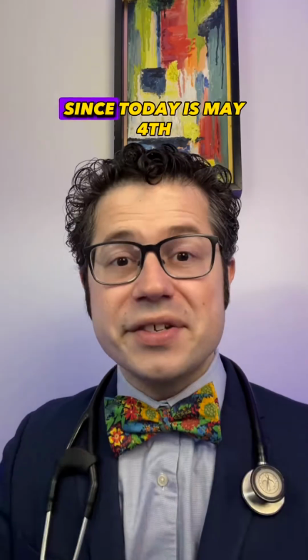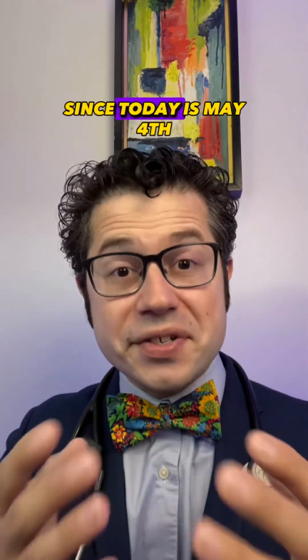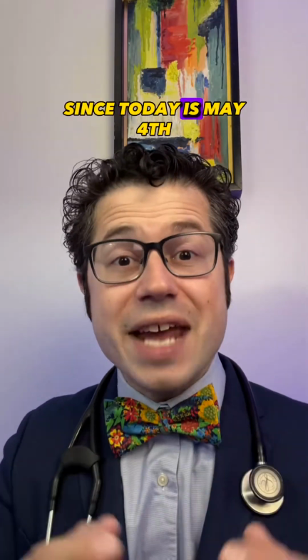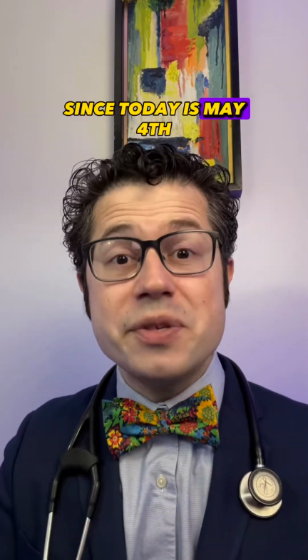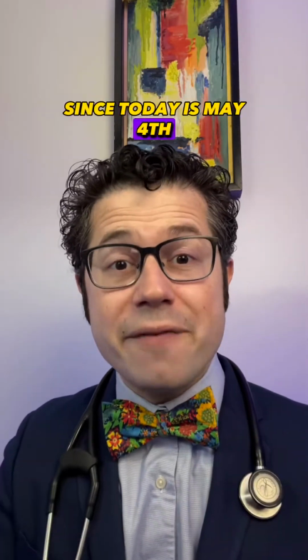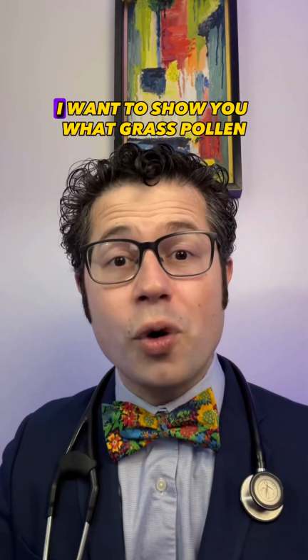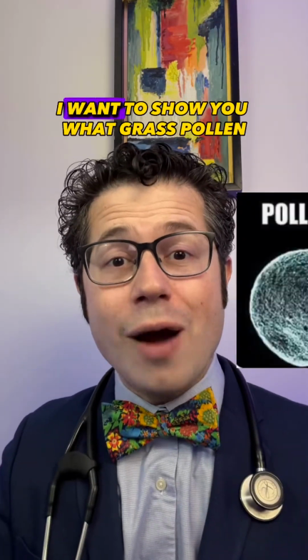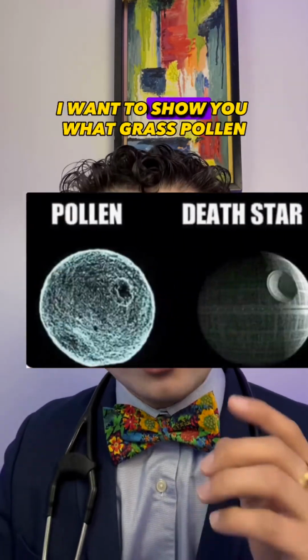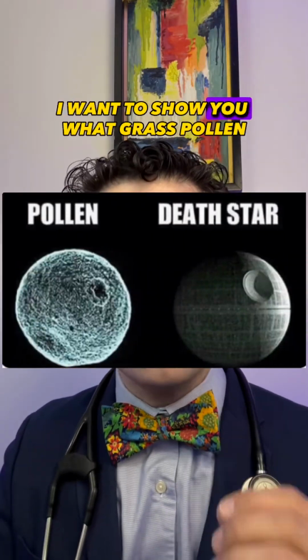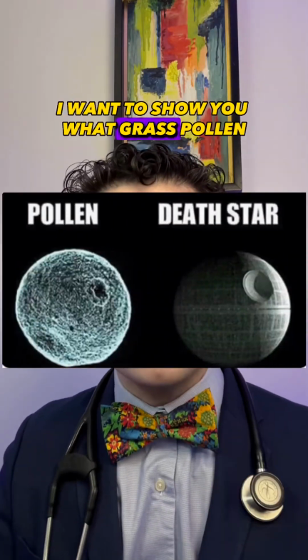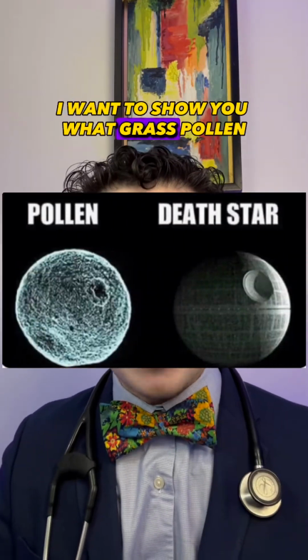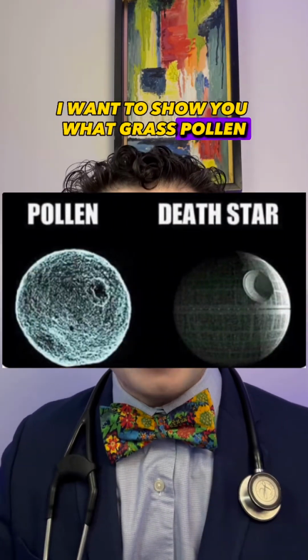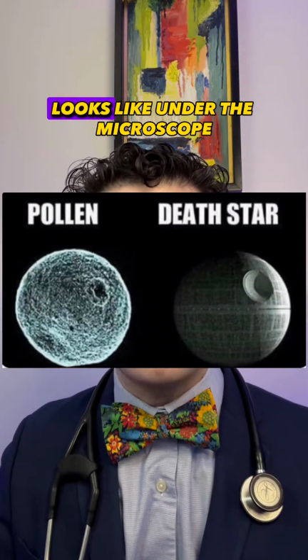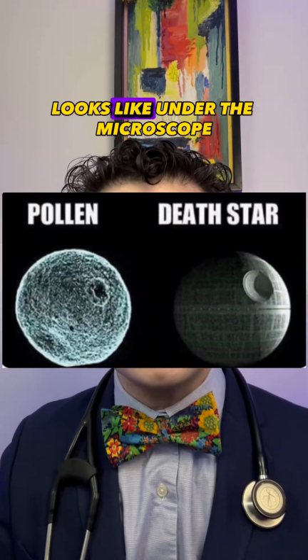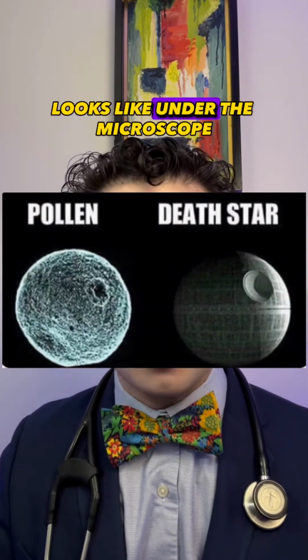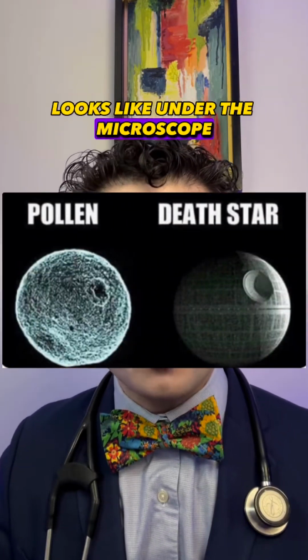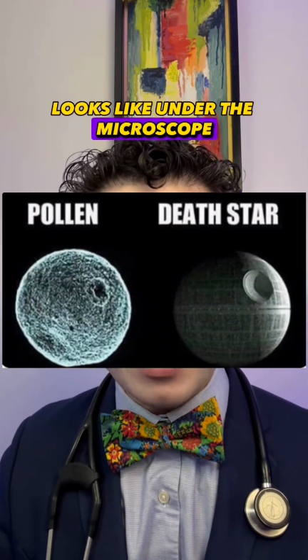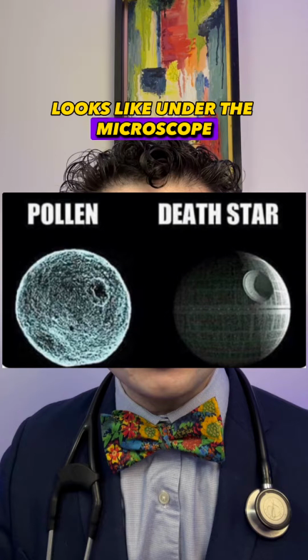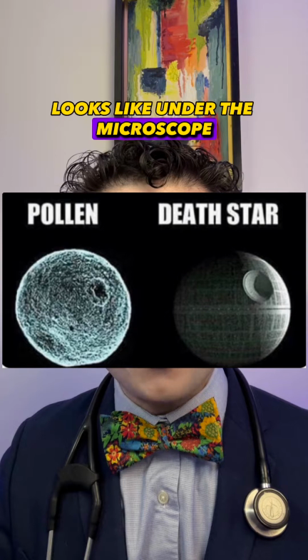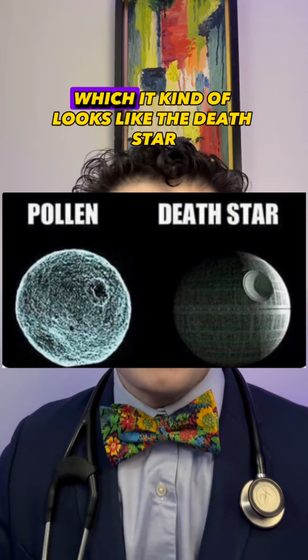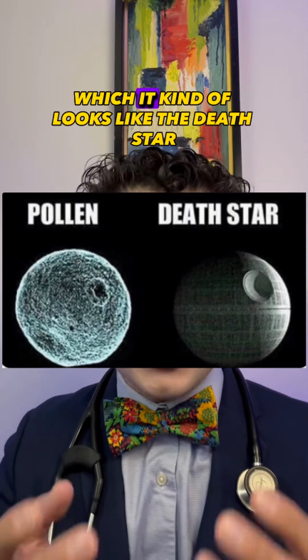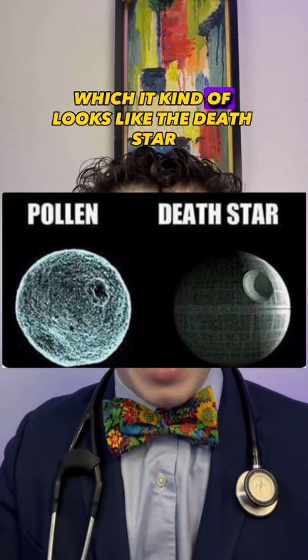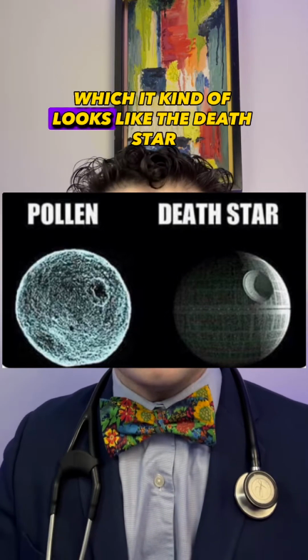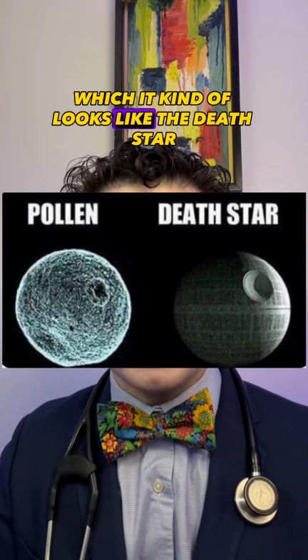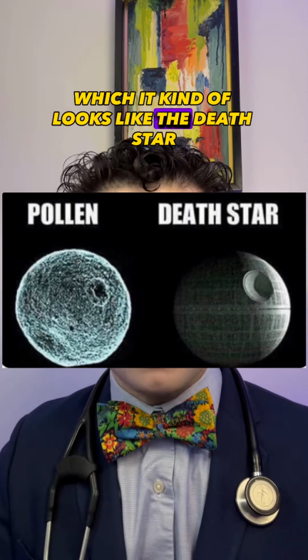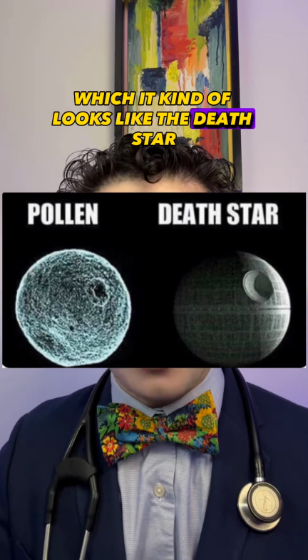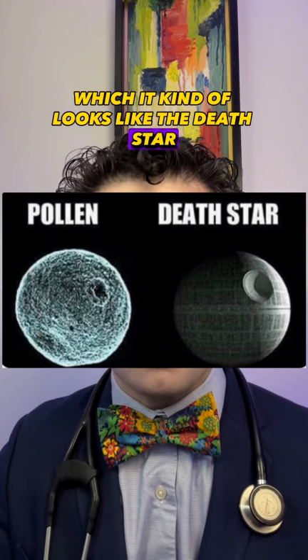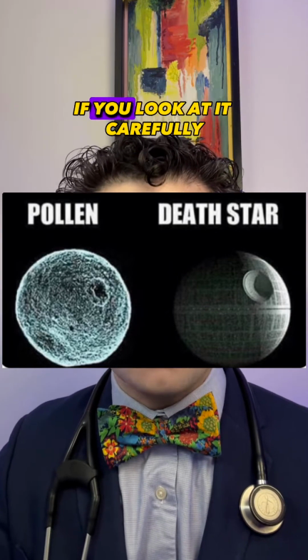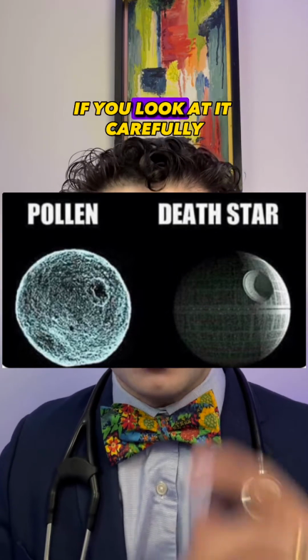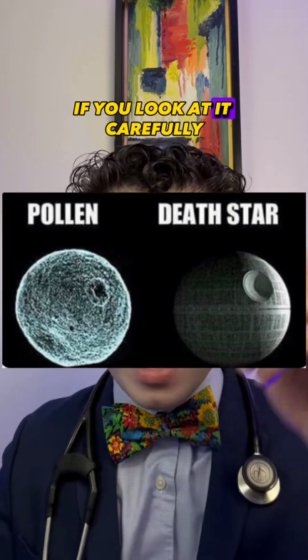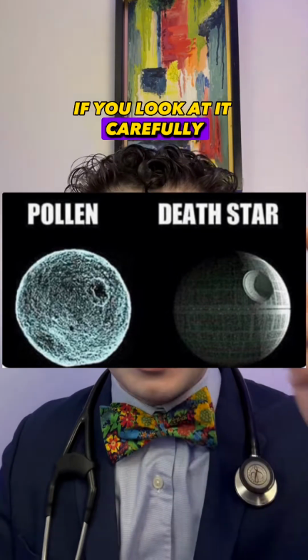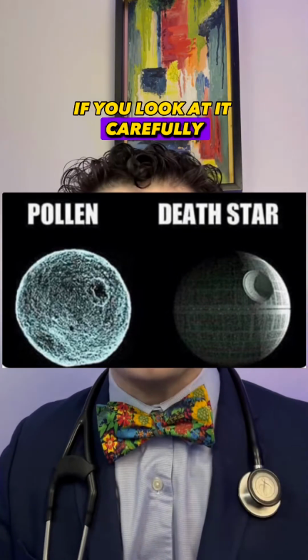Since today is May 4th, I want to show you what grass pollen looks like under the microscope — it kind of looks like the Death Star if you look at it carefully.